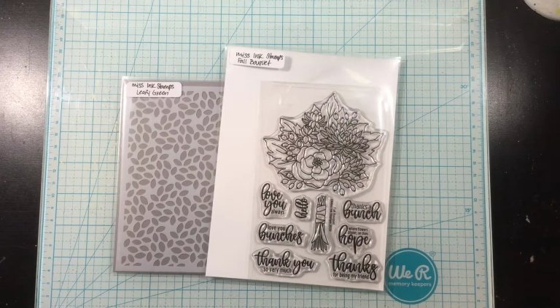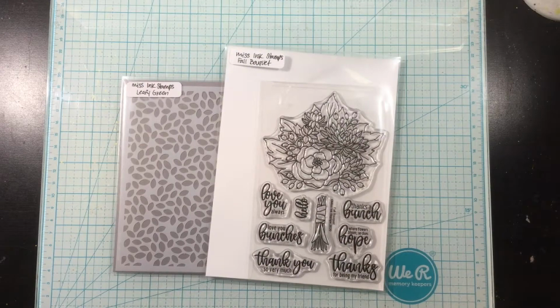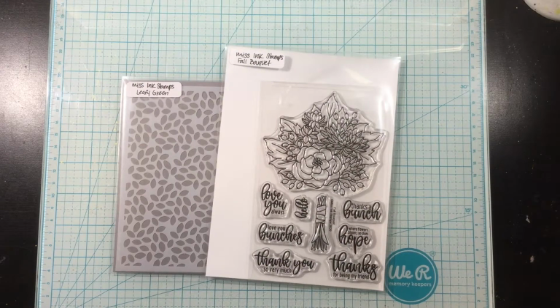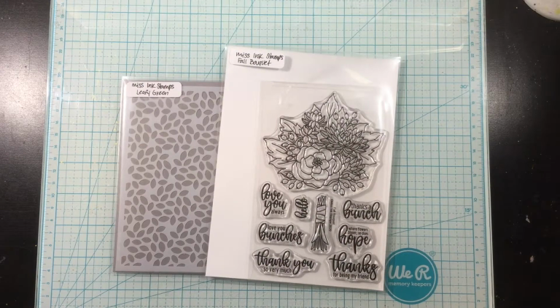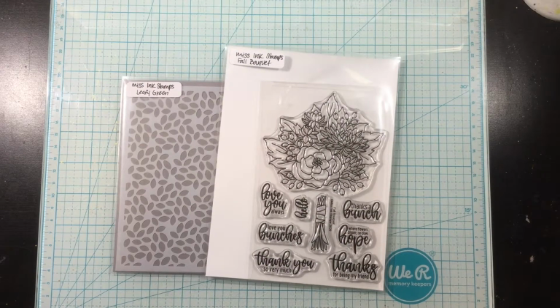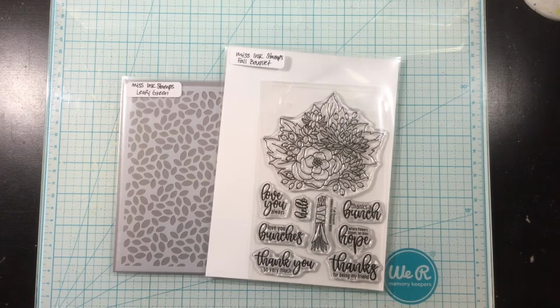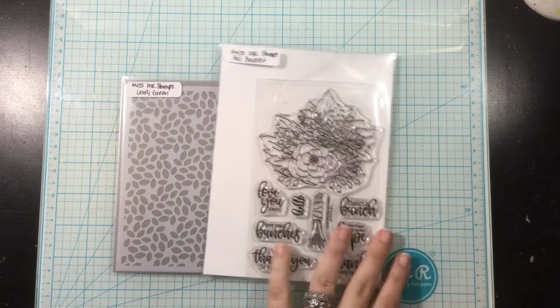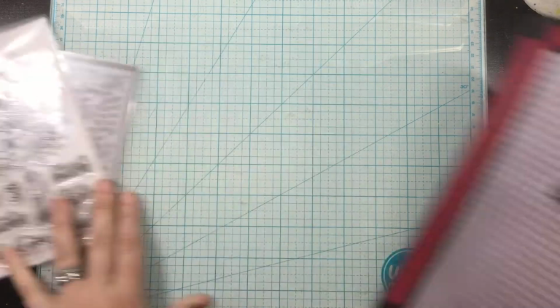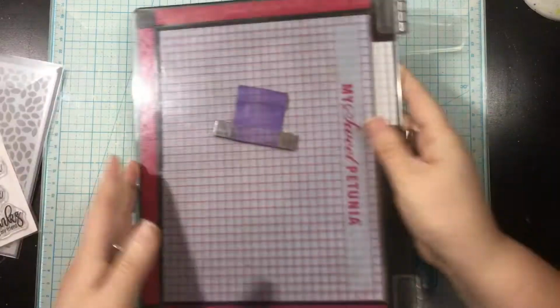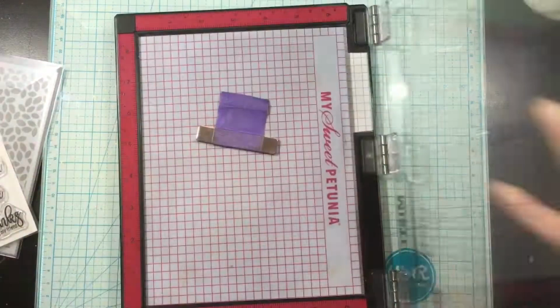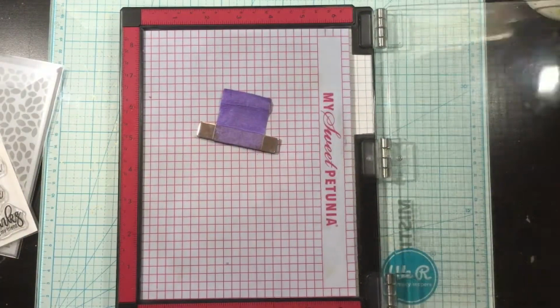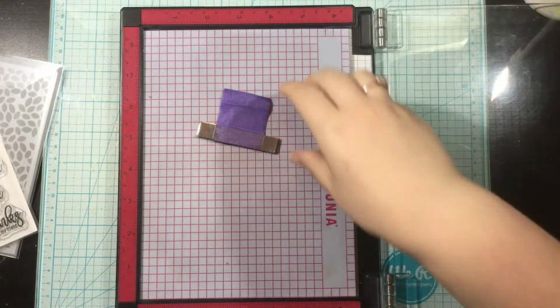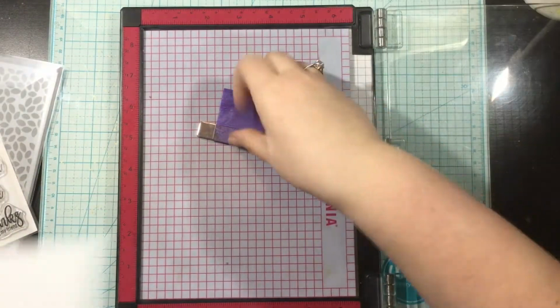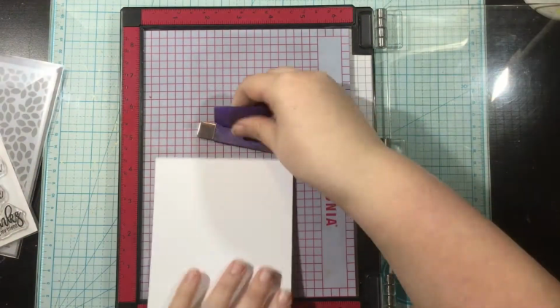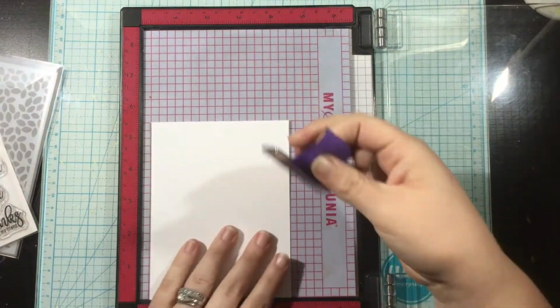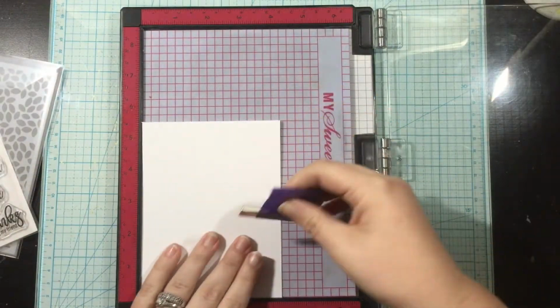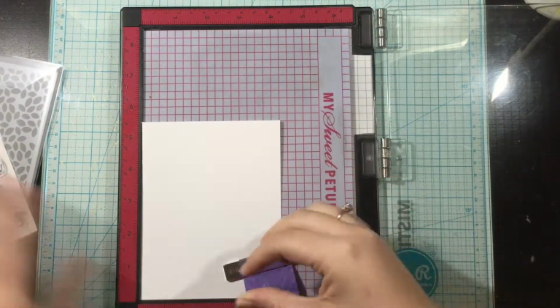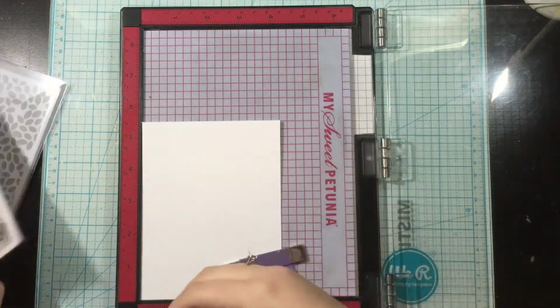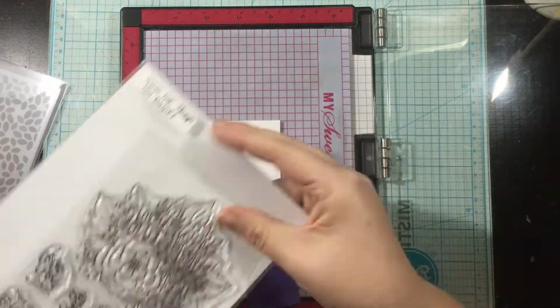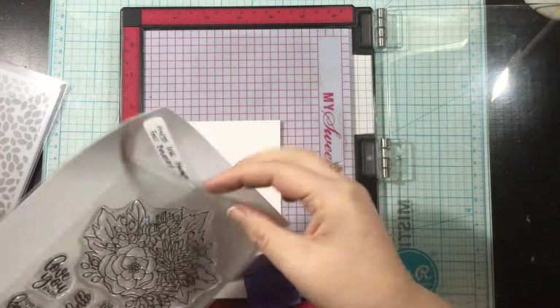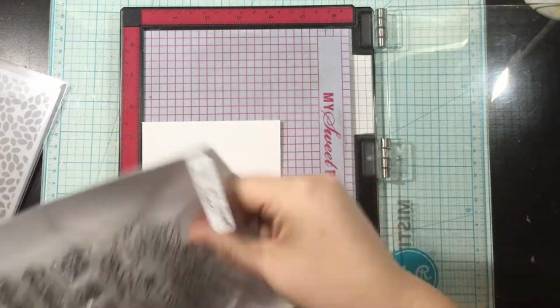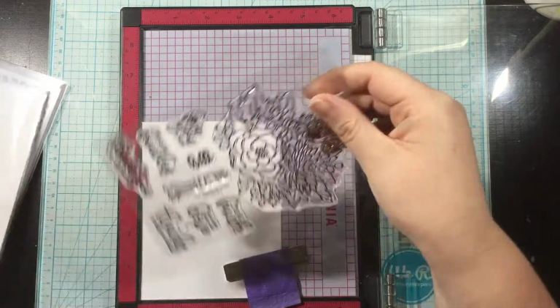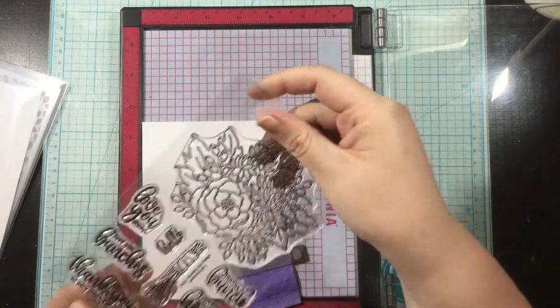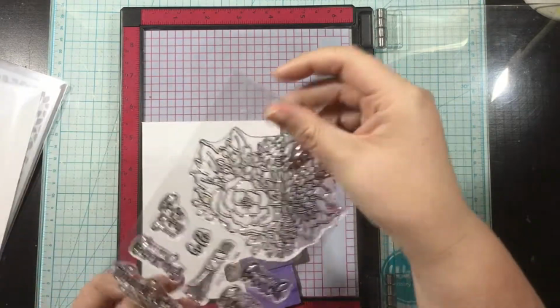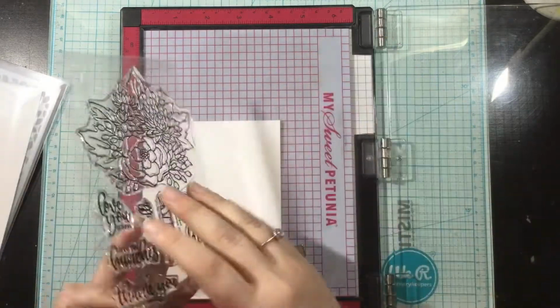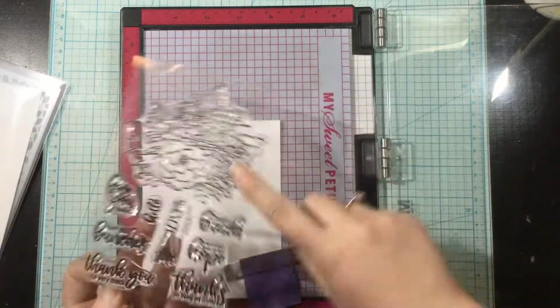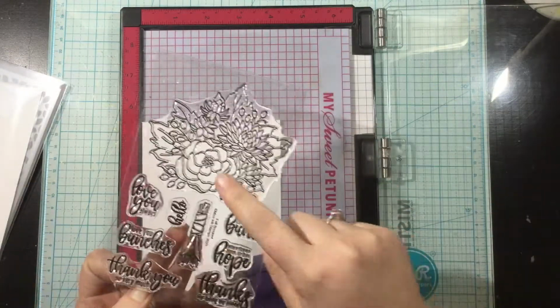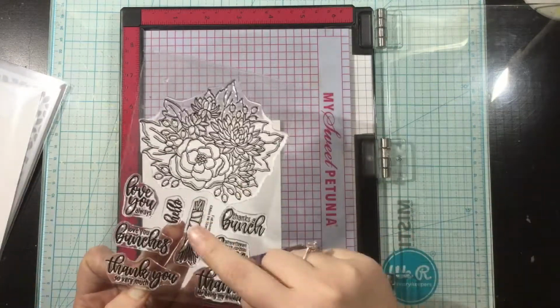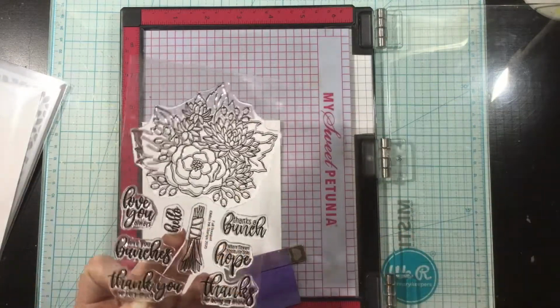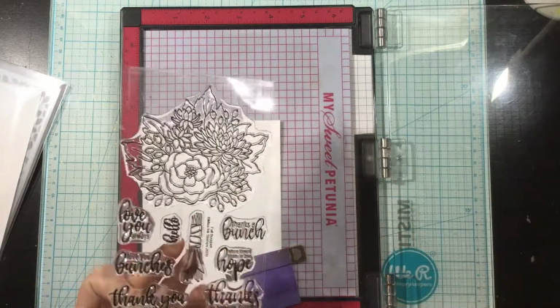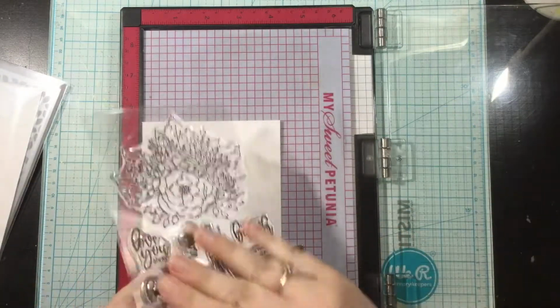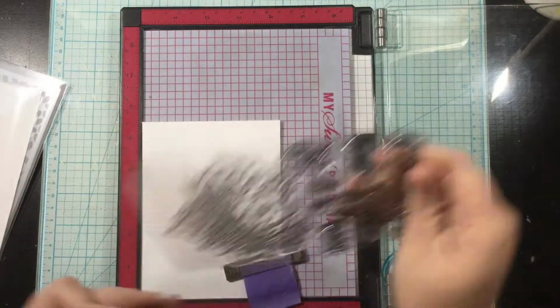Hi everybody, today I will be using some Miss Ink Stamps products to create an easy masked design.